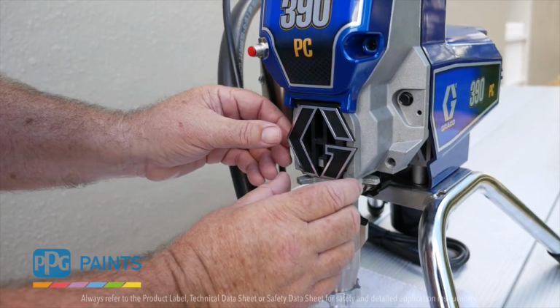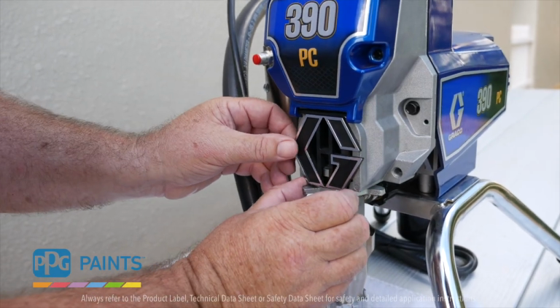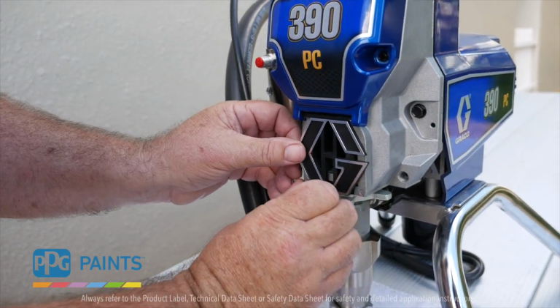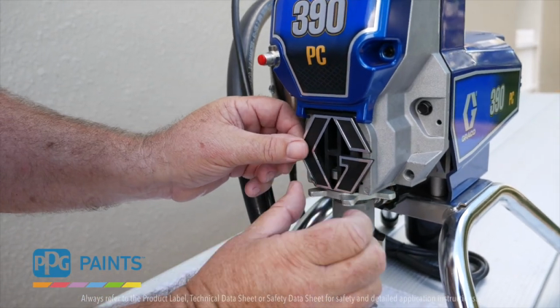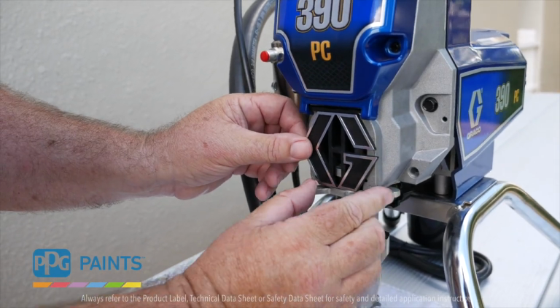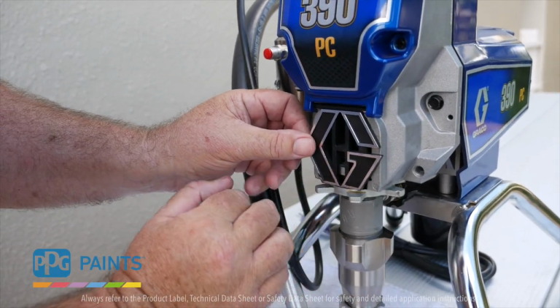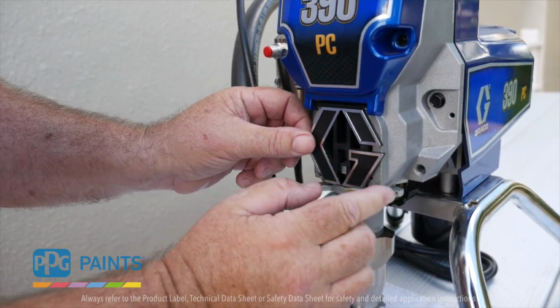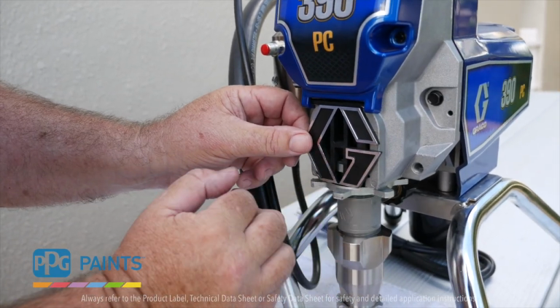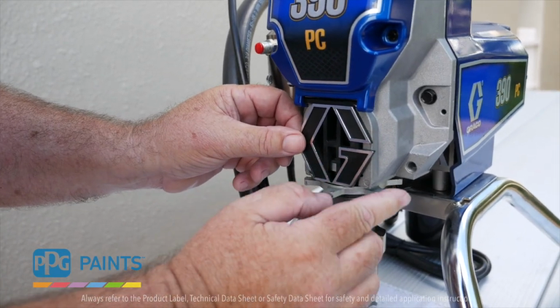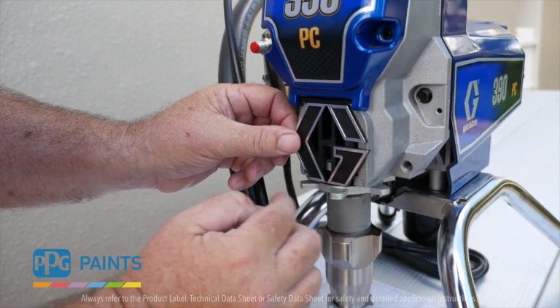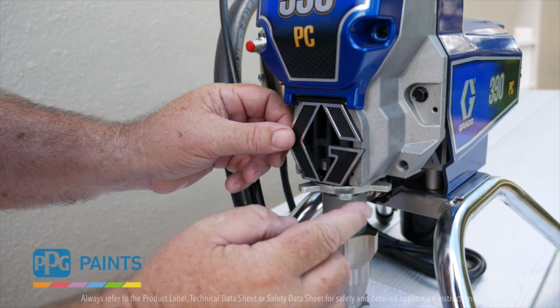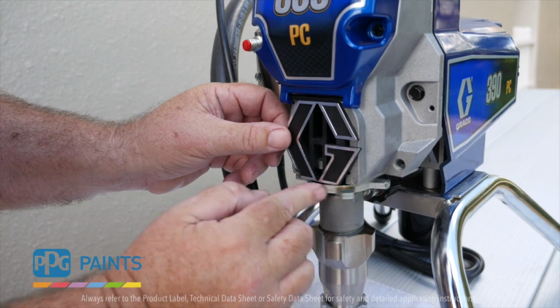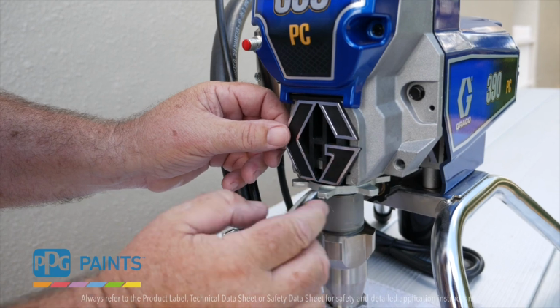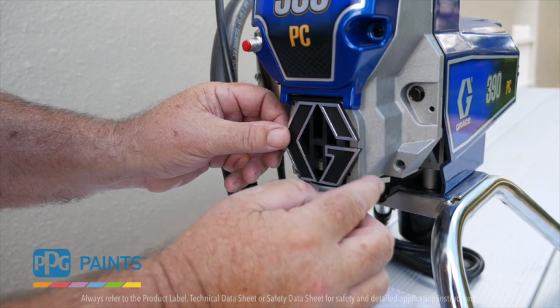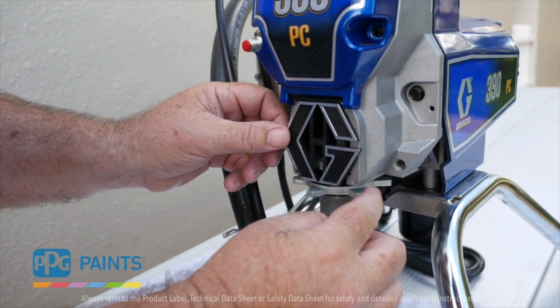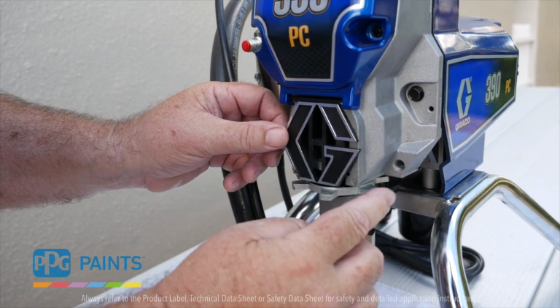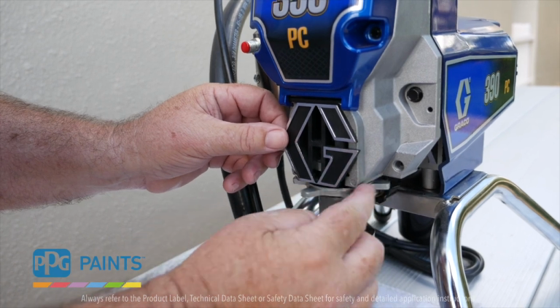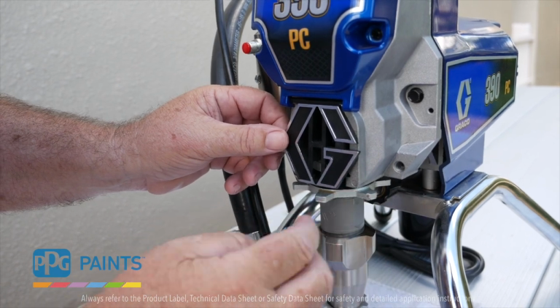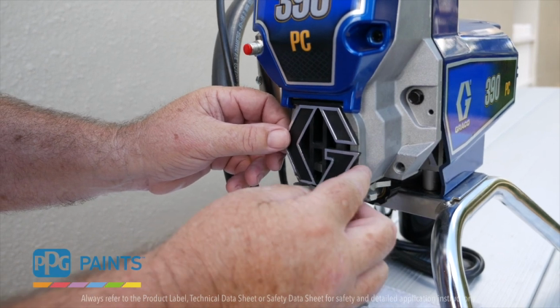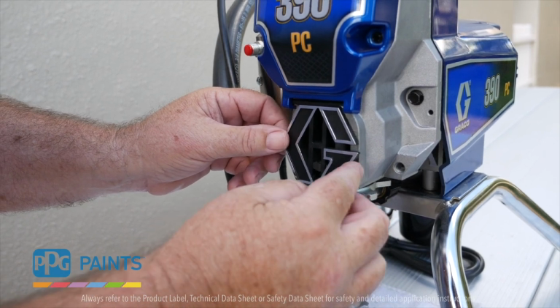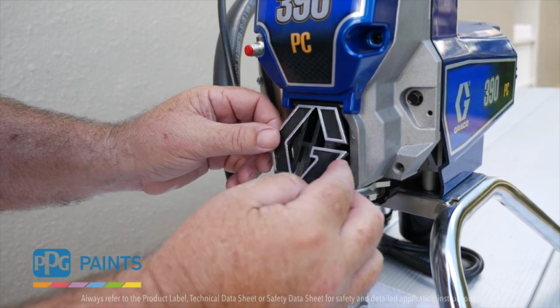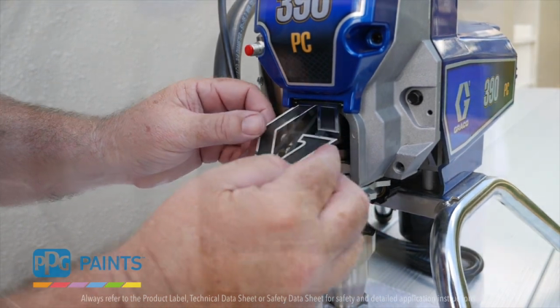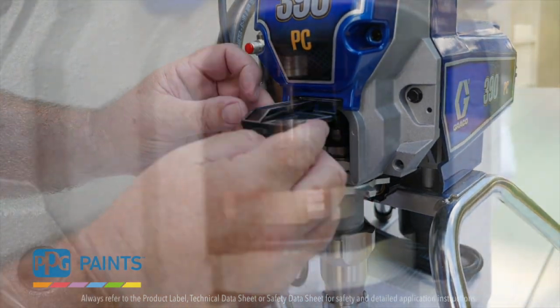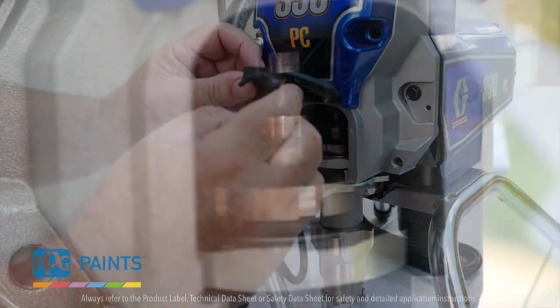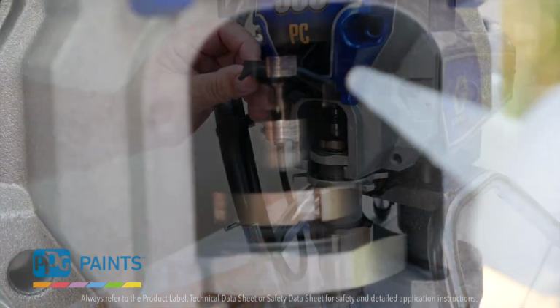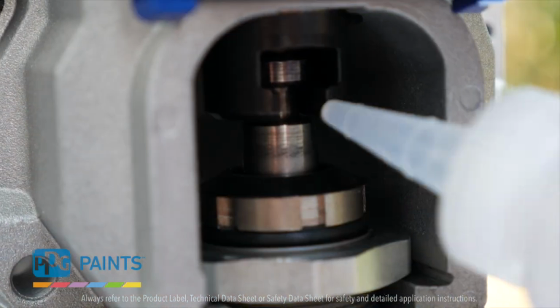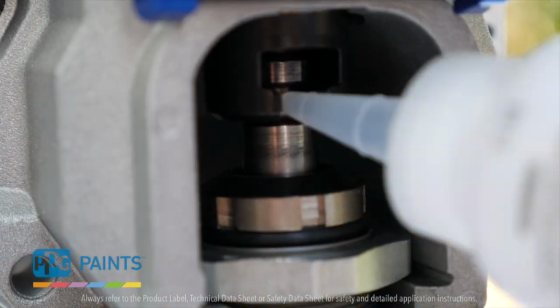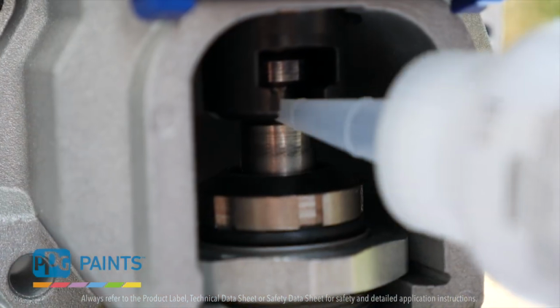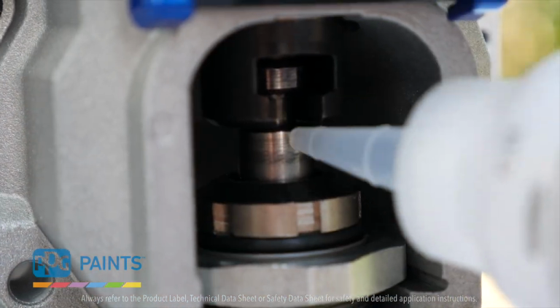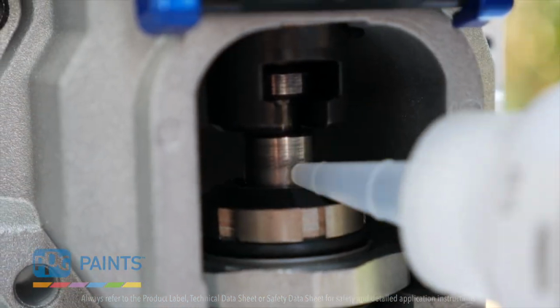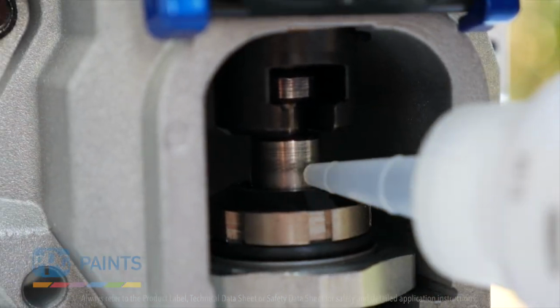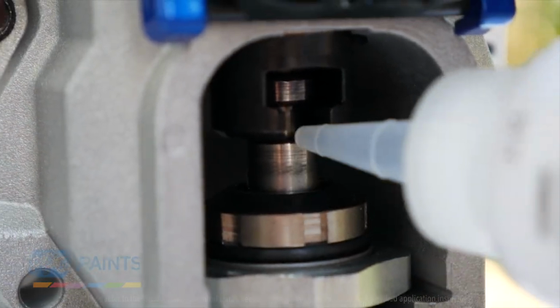Each day, you should check to make sure that your pump has ample throat seal oil to keep the pistons lubricated and clean.